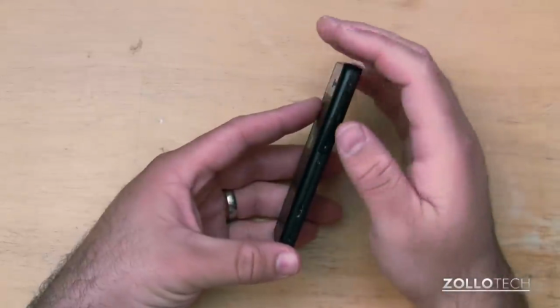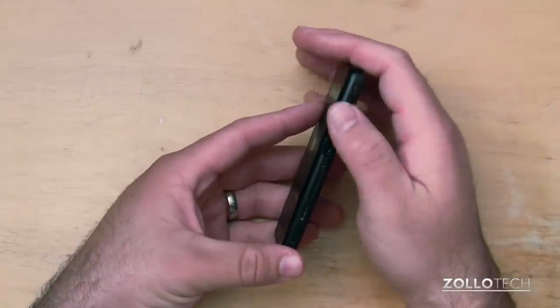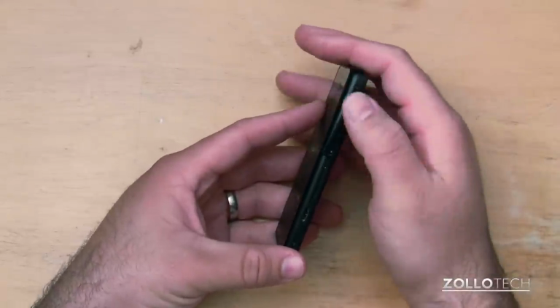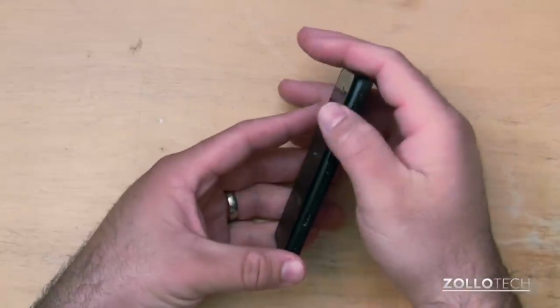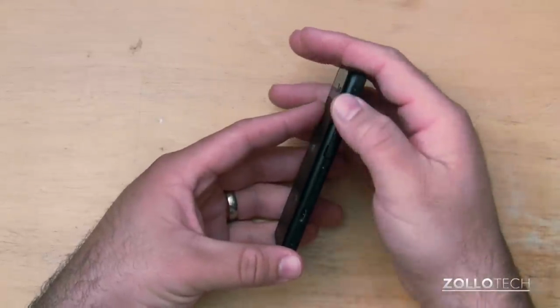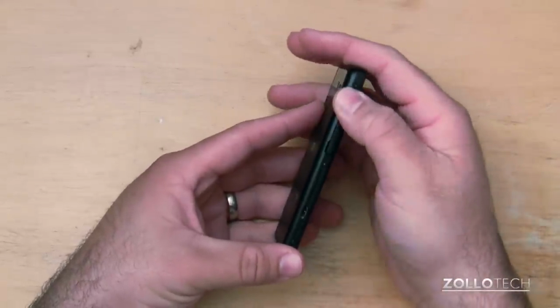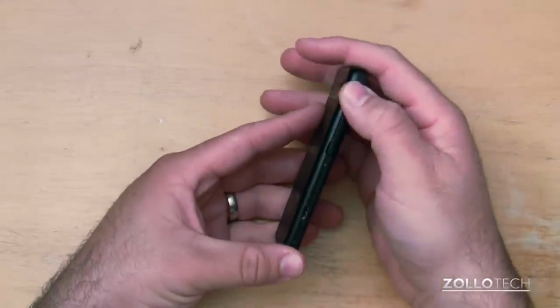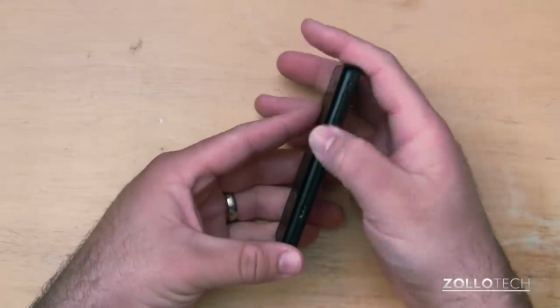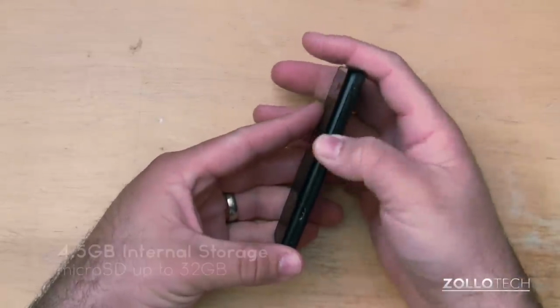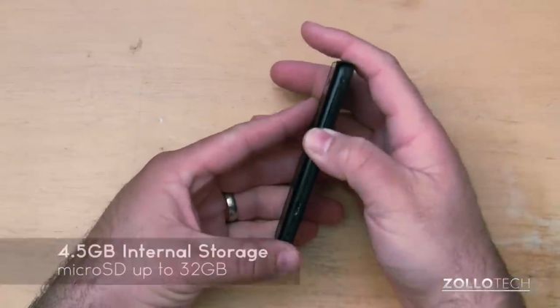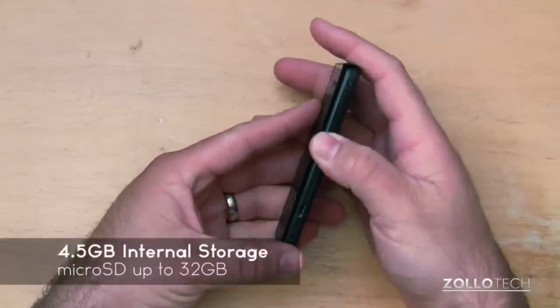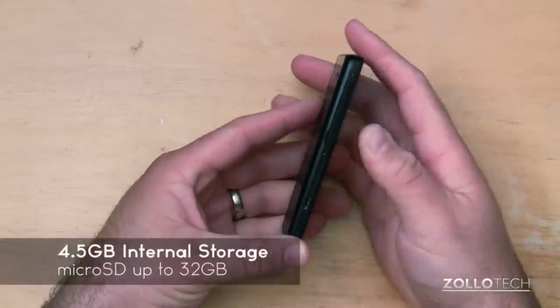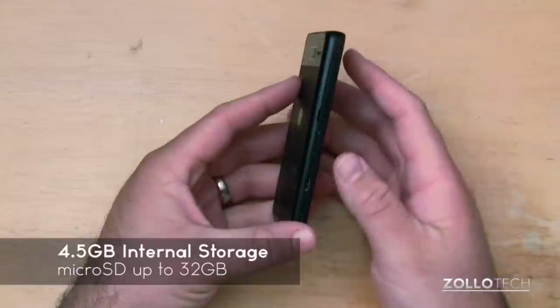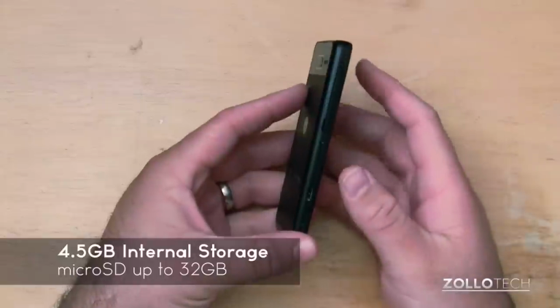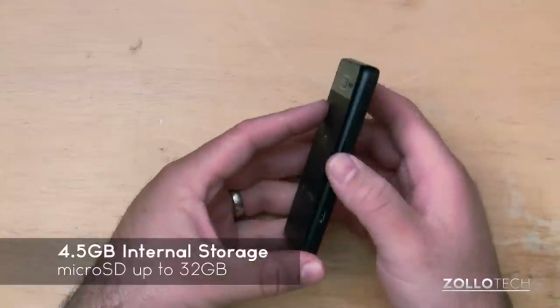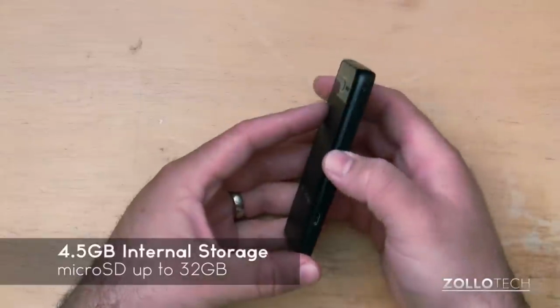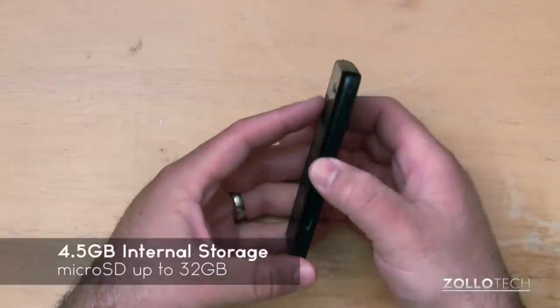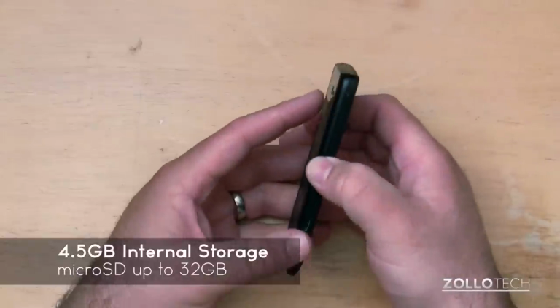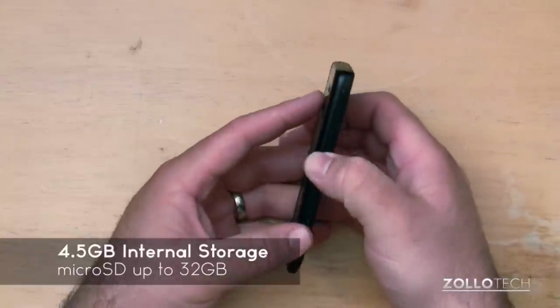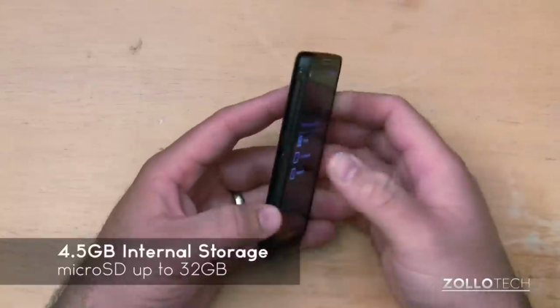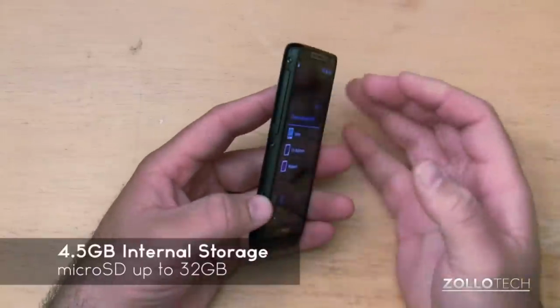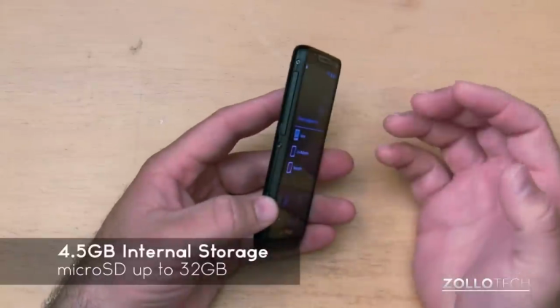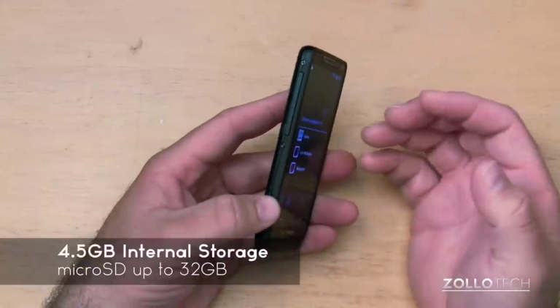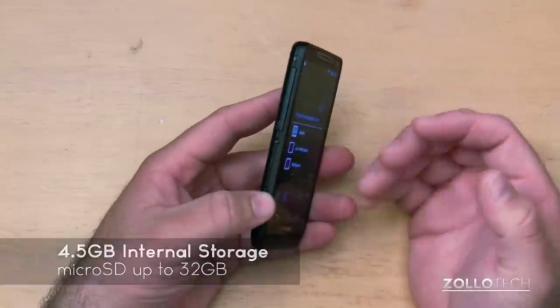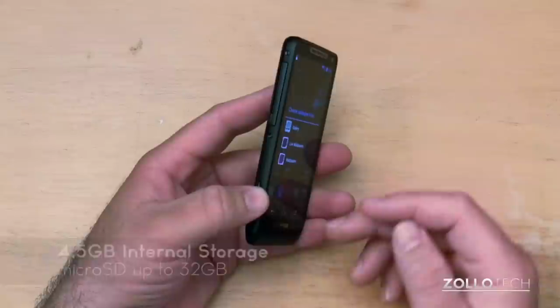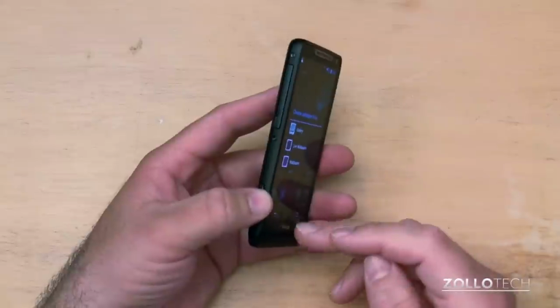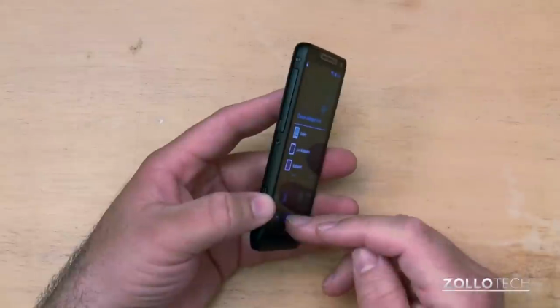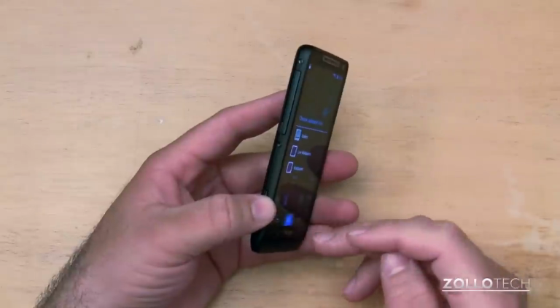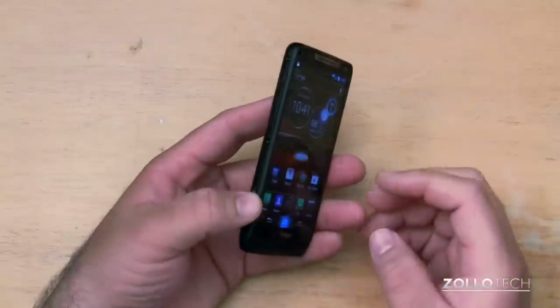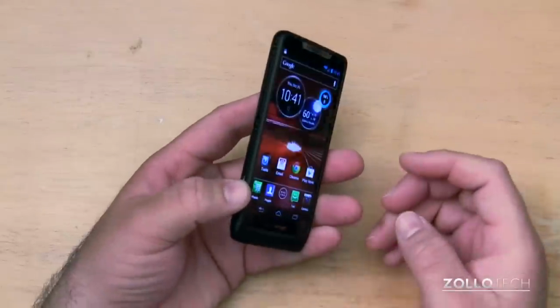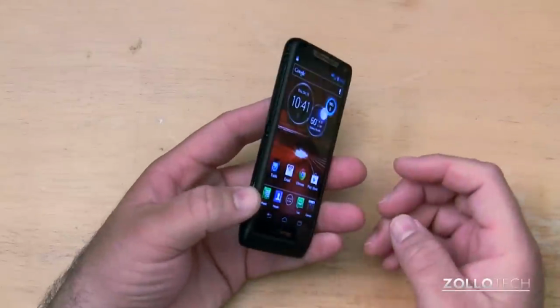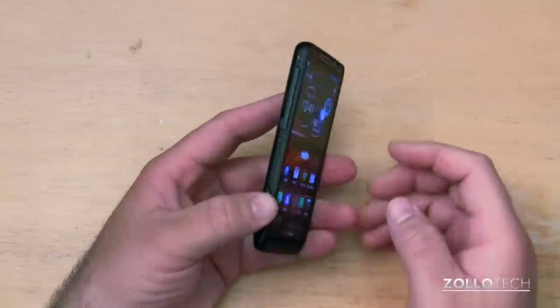Internally, we don't have a lot of storage. We have 4.5 gigs of storage, and that will do, but you'll probably want to expand that at some point.